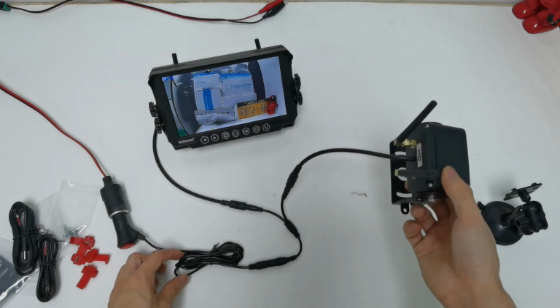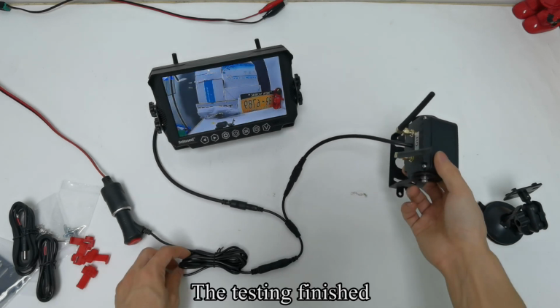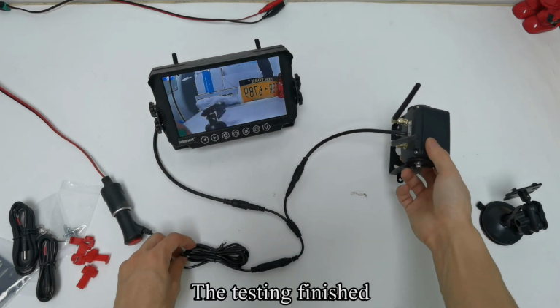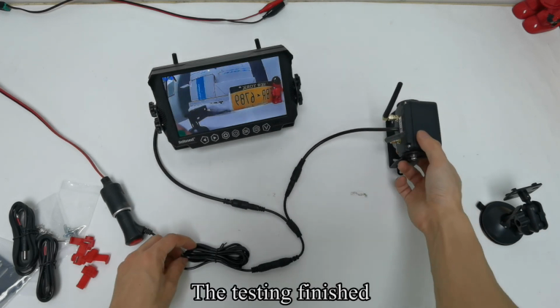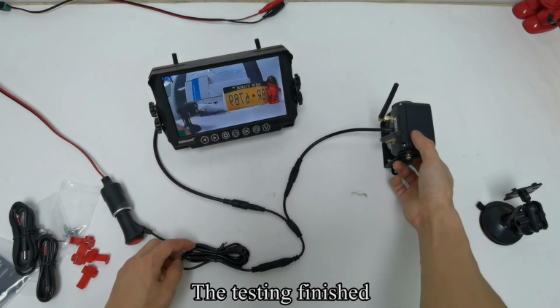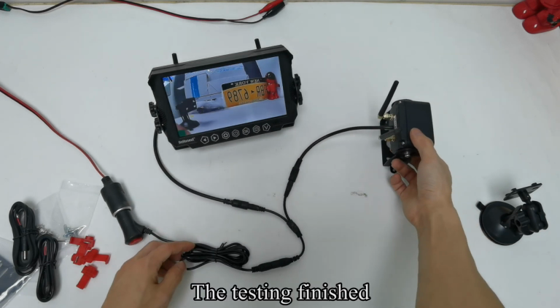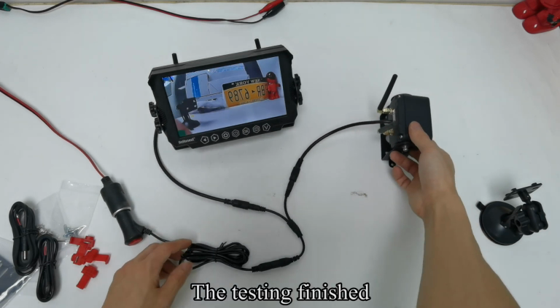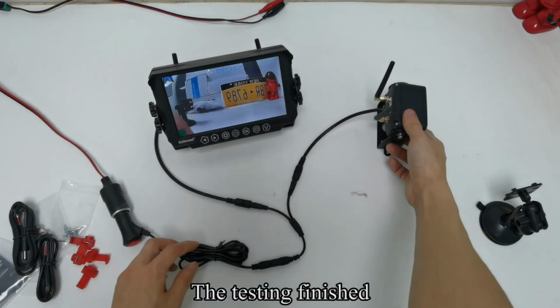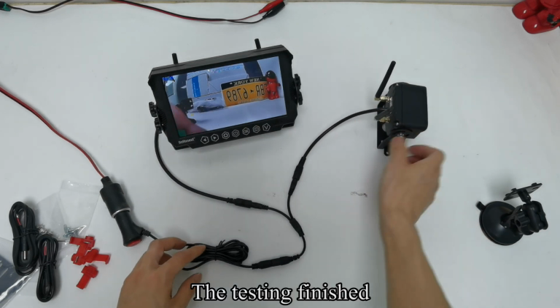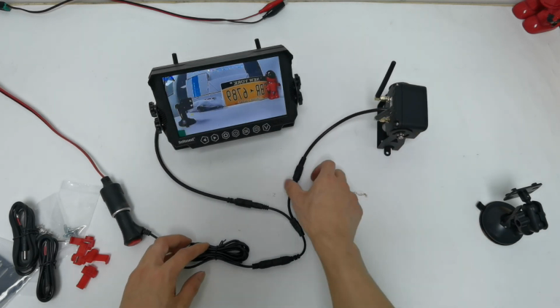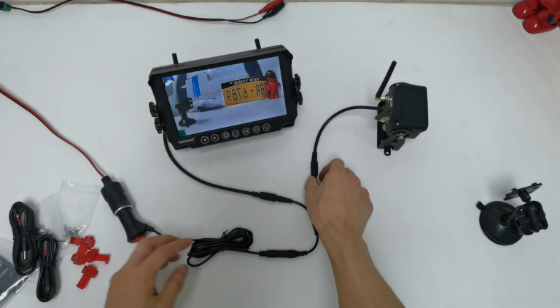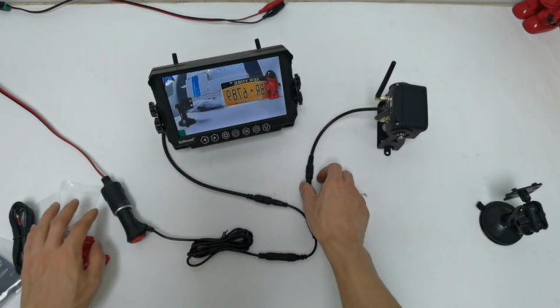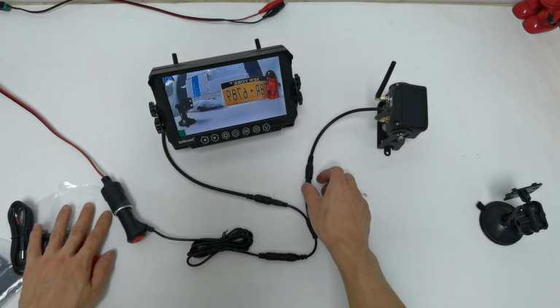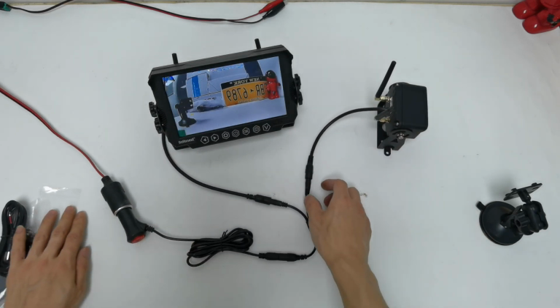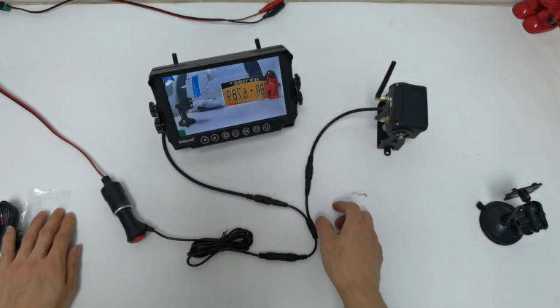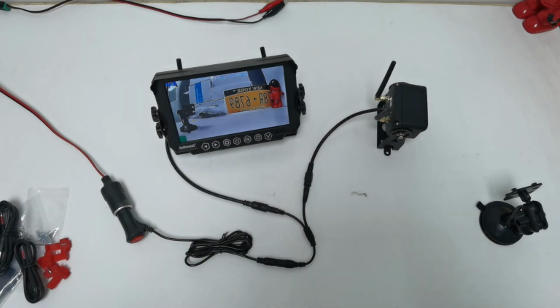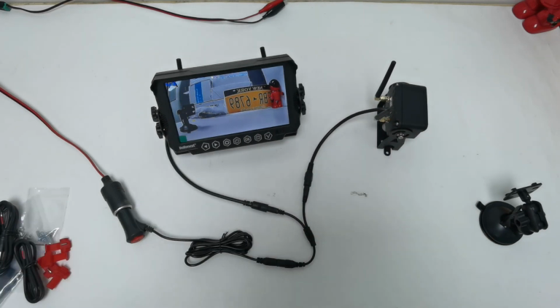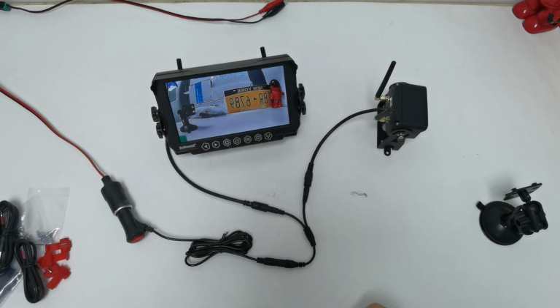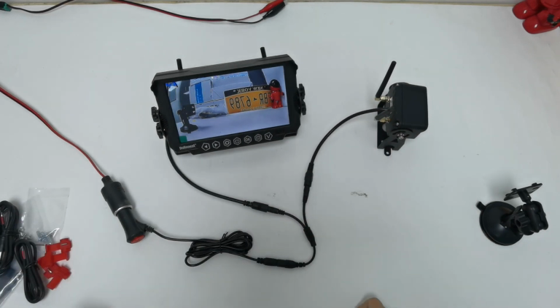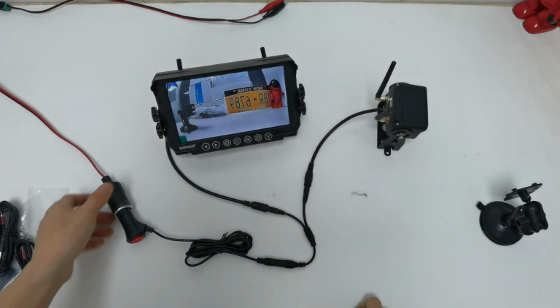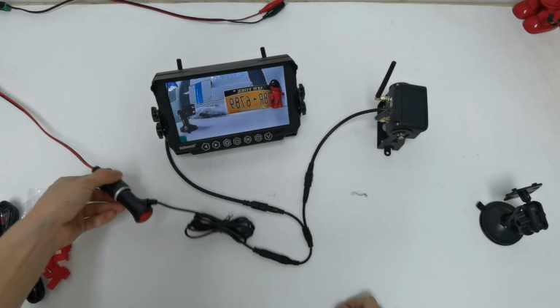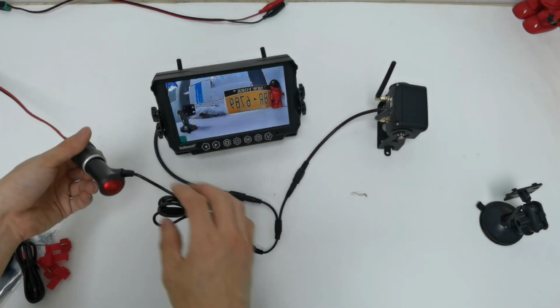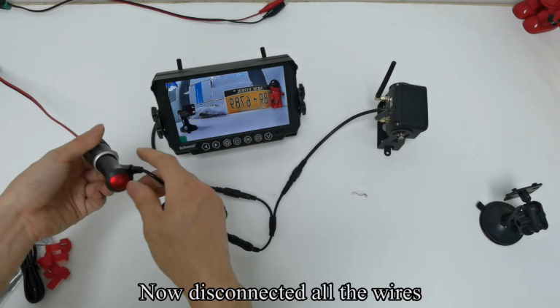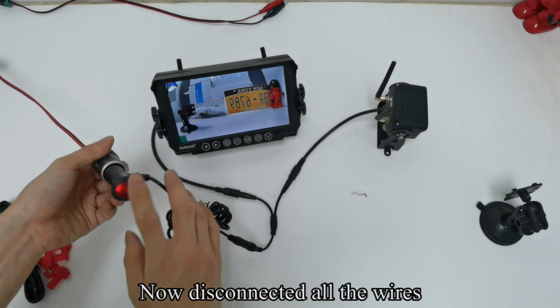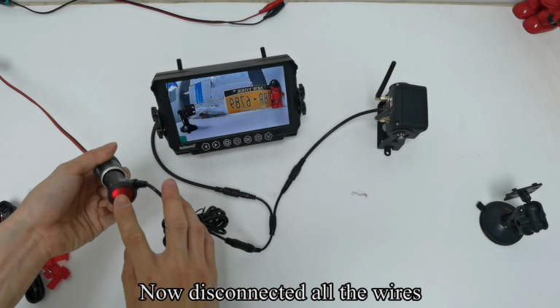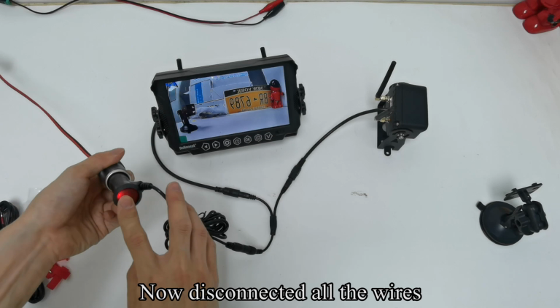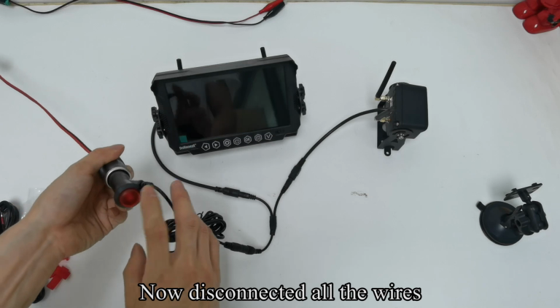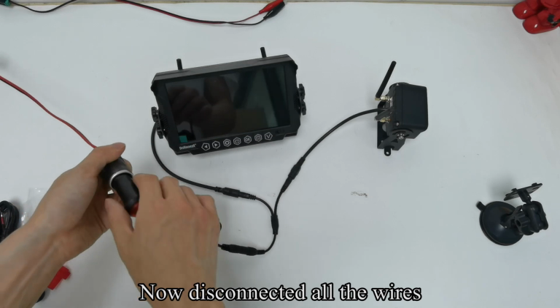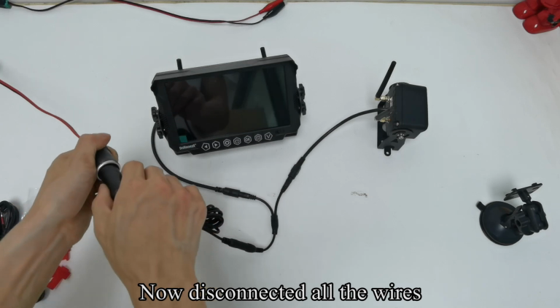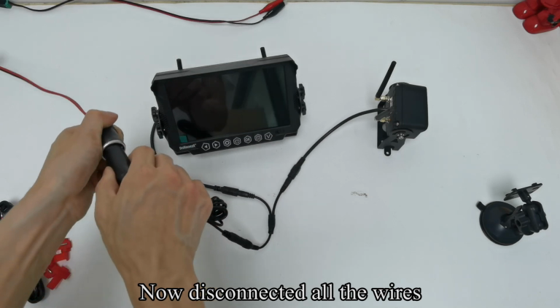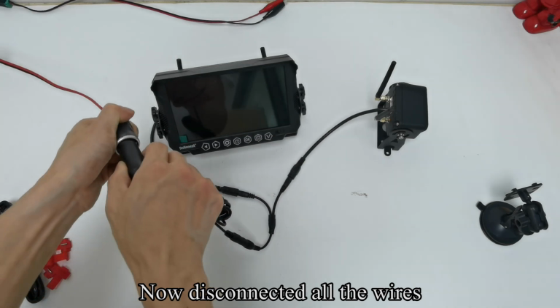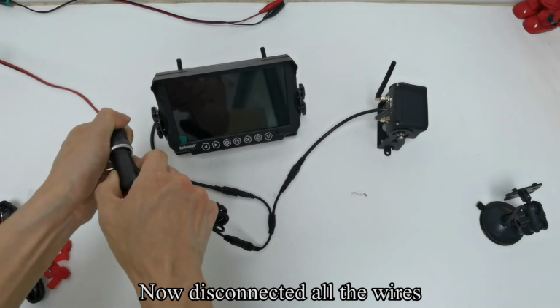There are 9 IR lights on the camera and an IR sensor. When the infrared light is on, the image becomes black and white. When the infrared light is off, the image becomes colorful. Testing is now finished. Disconnect all the wires.